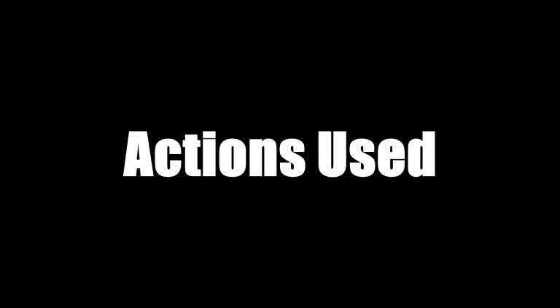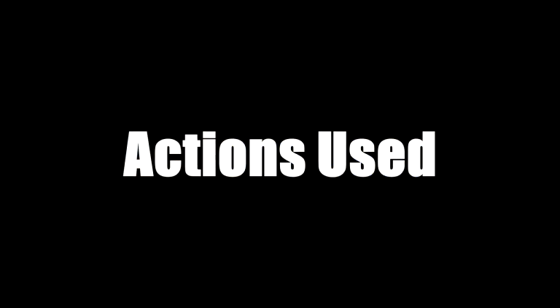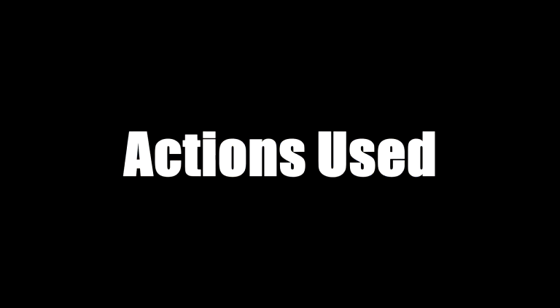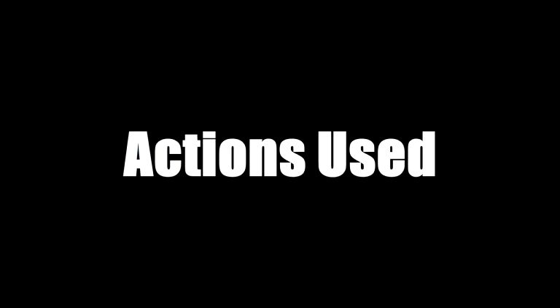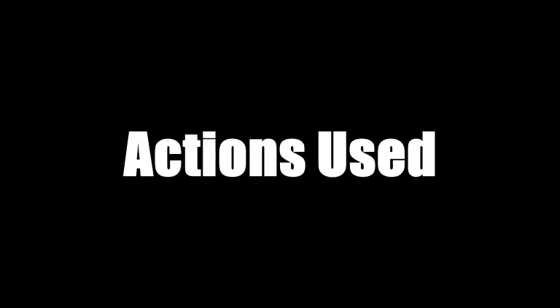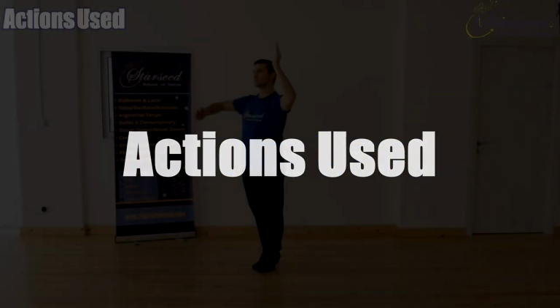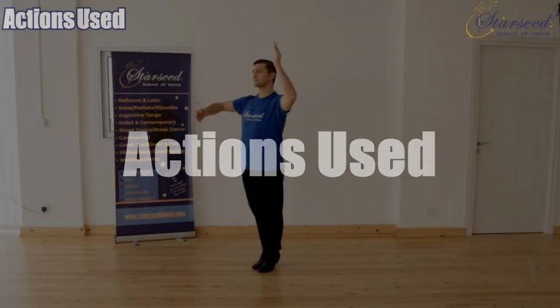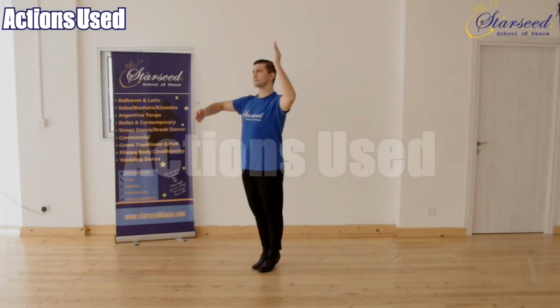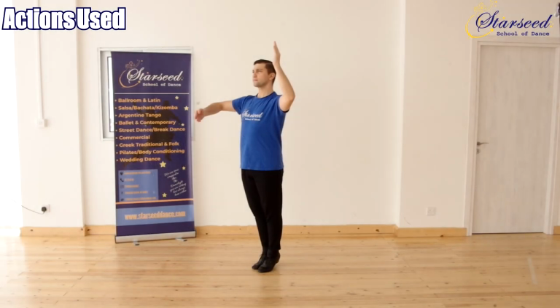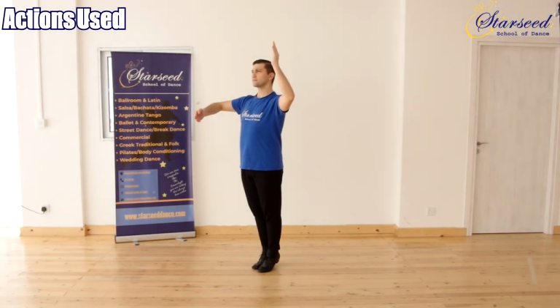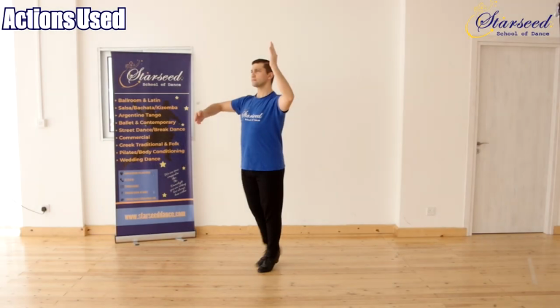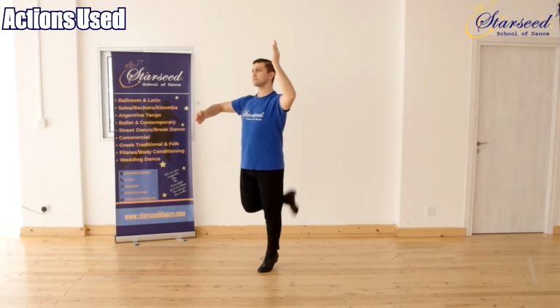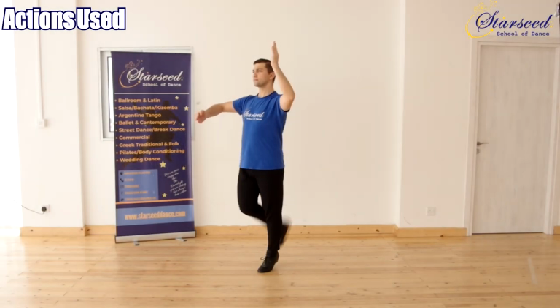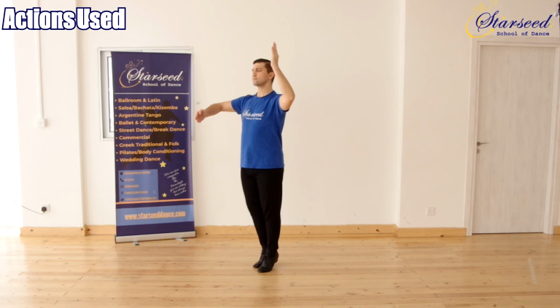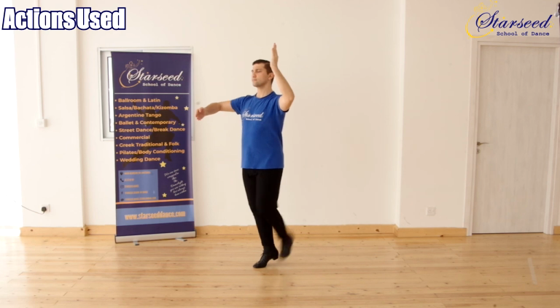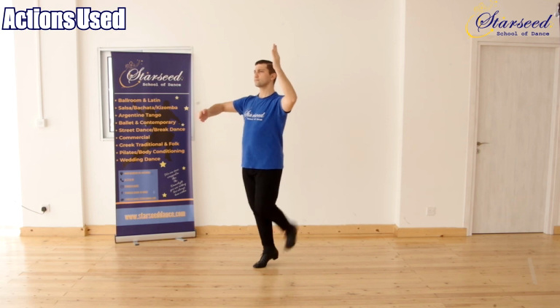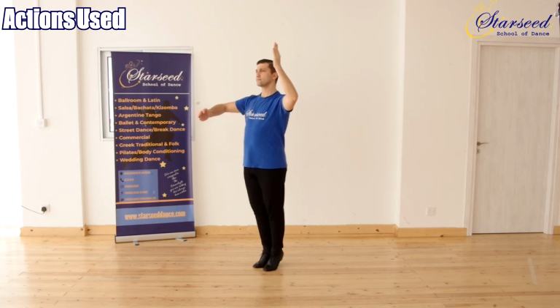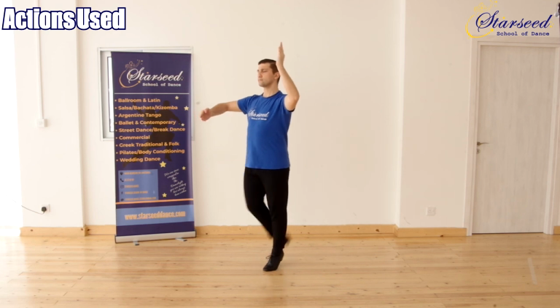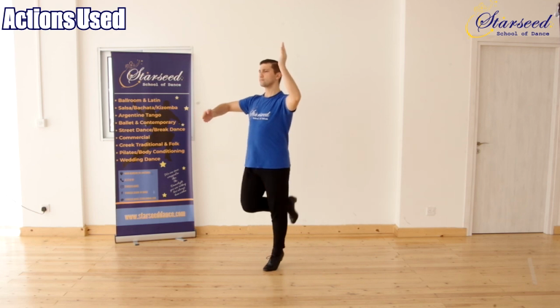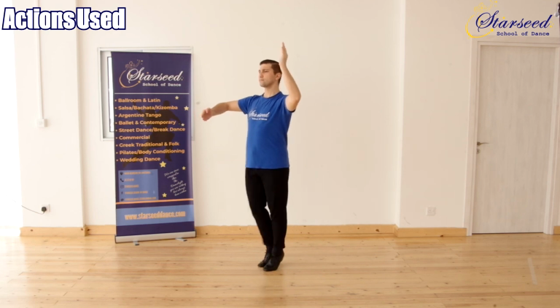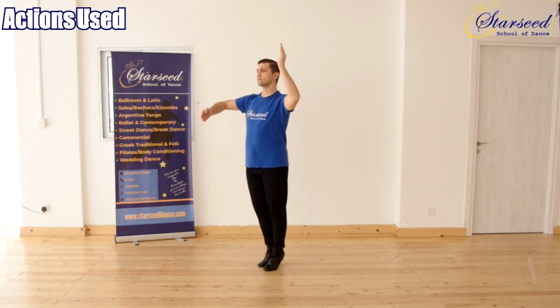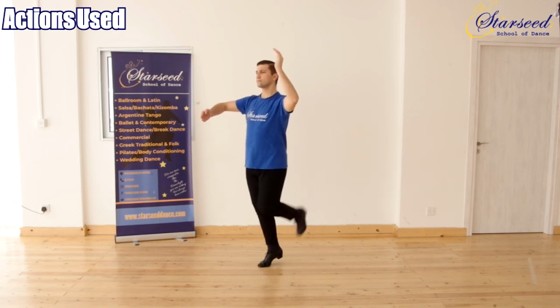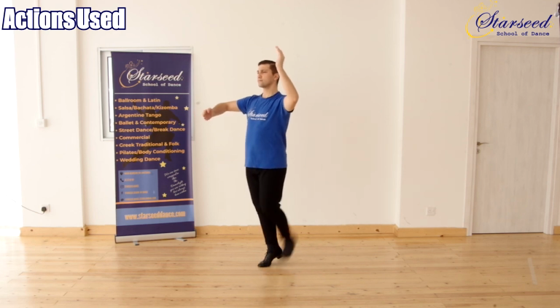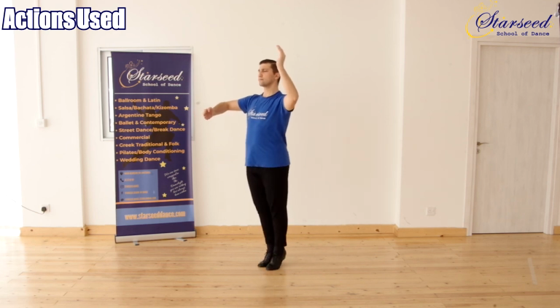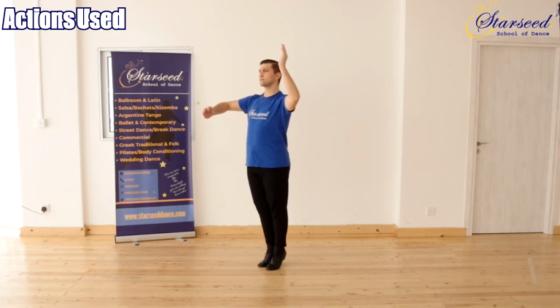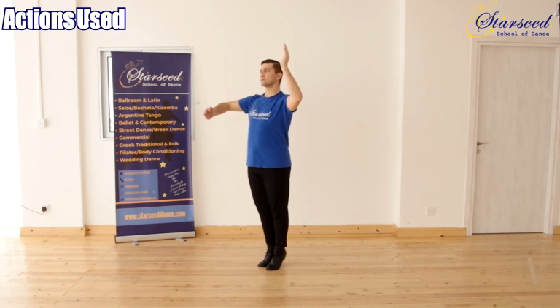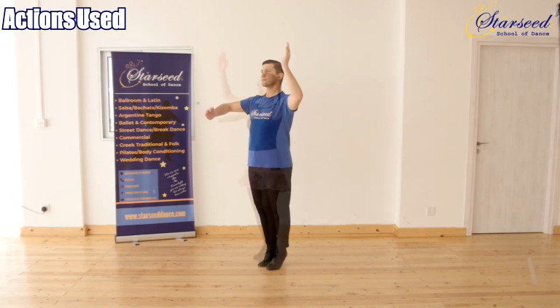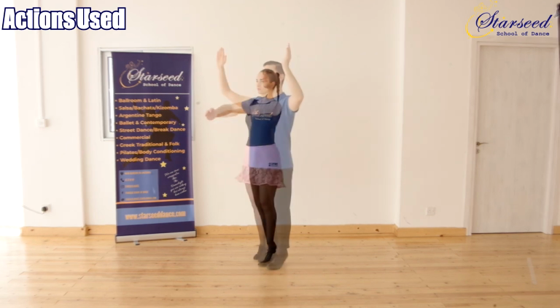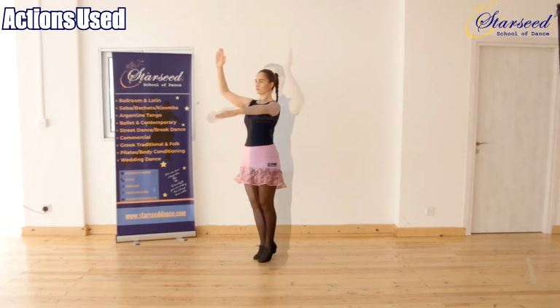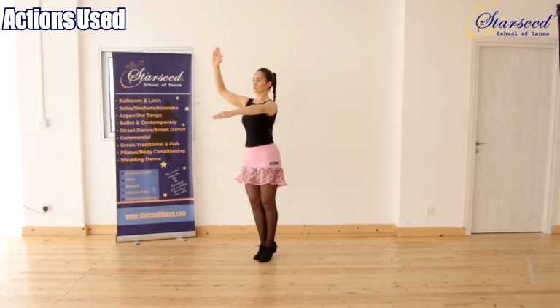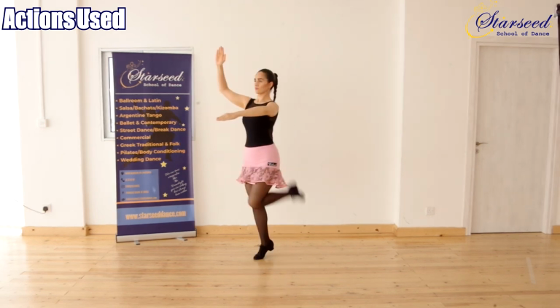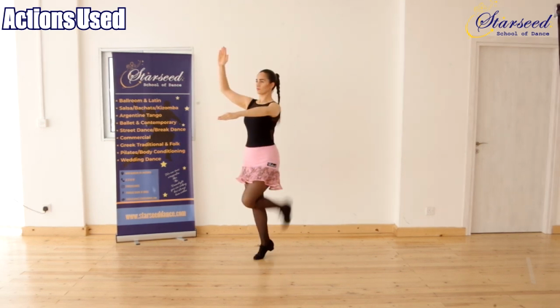Action used: a change of weight from one foot to the other using strong pressure into the floor.